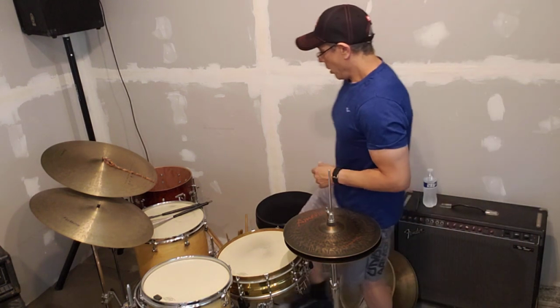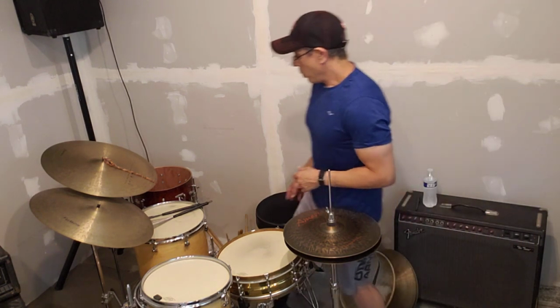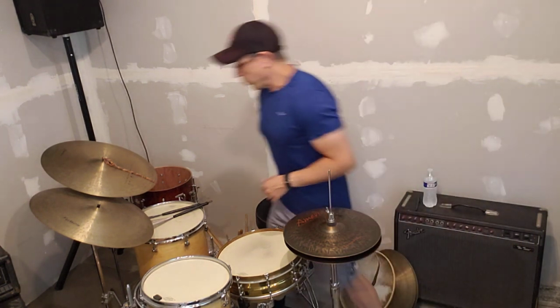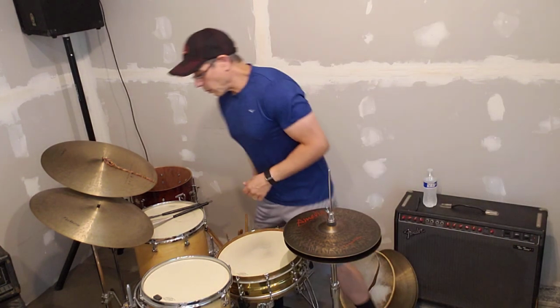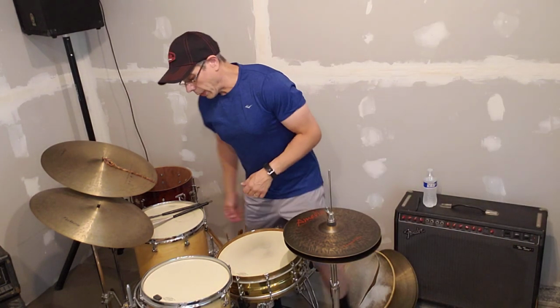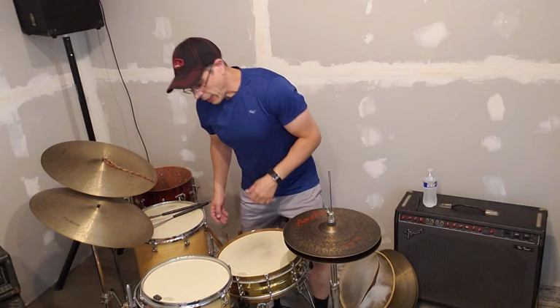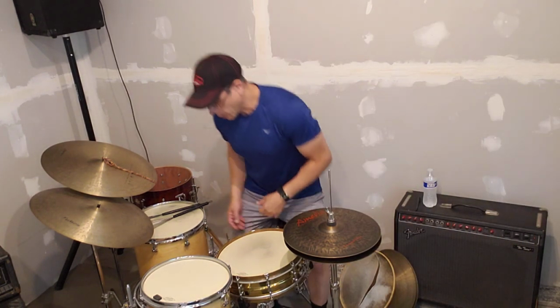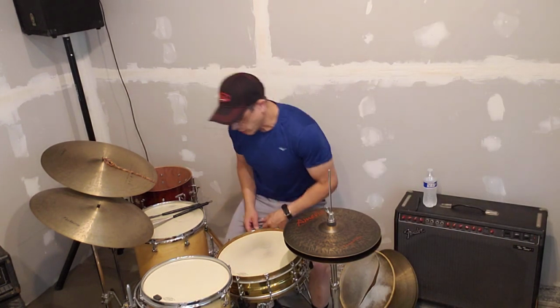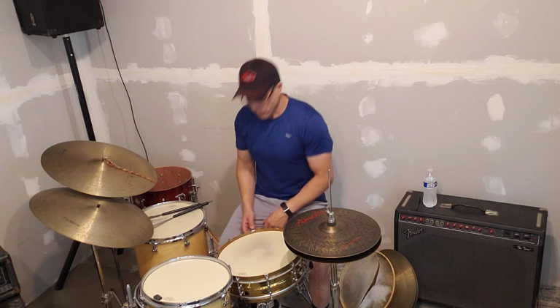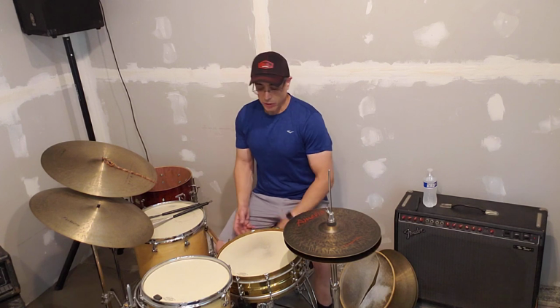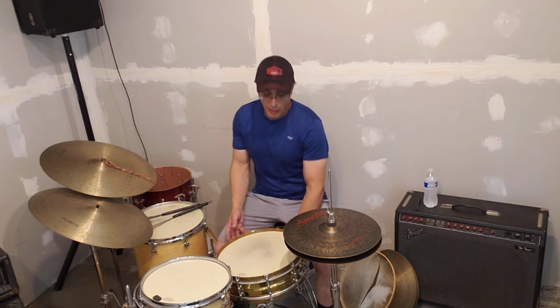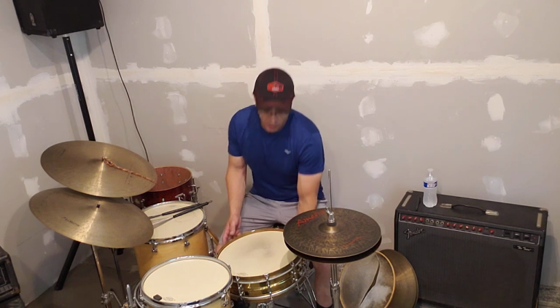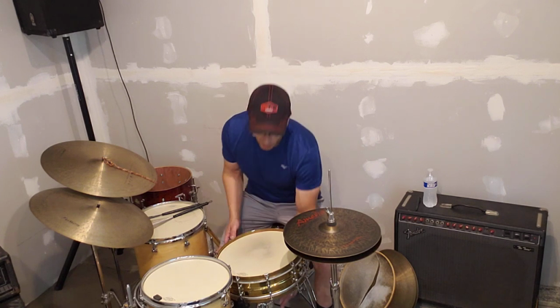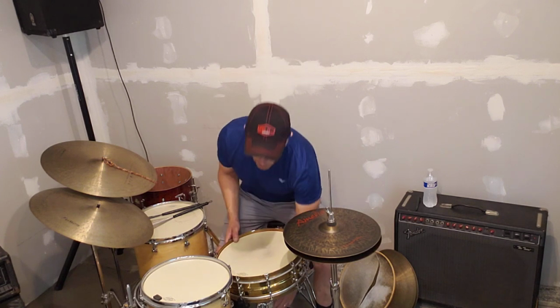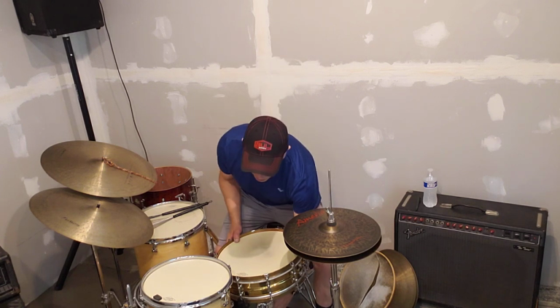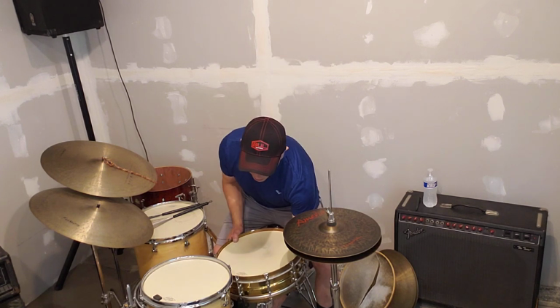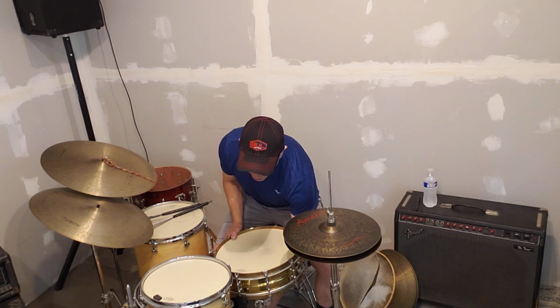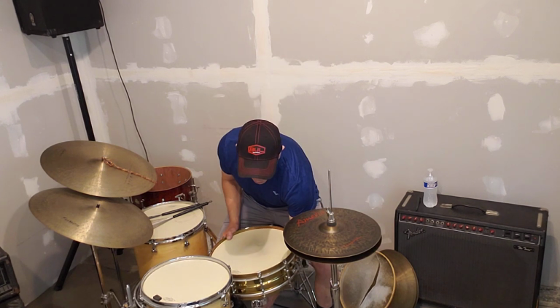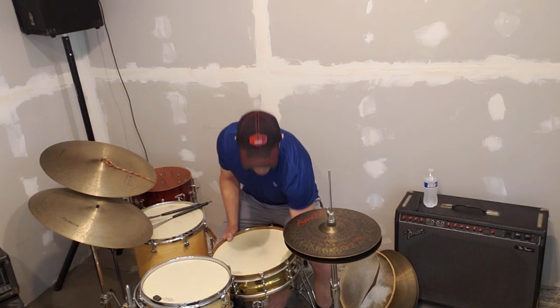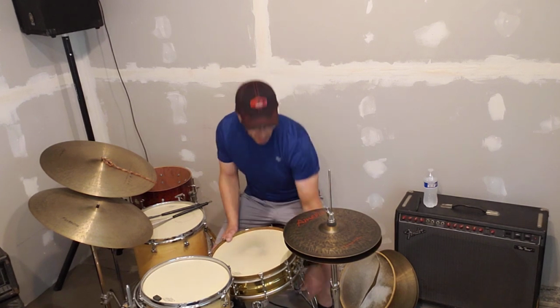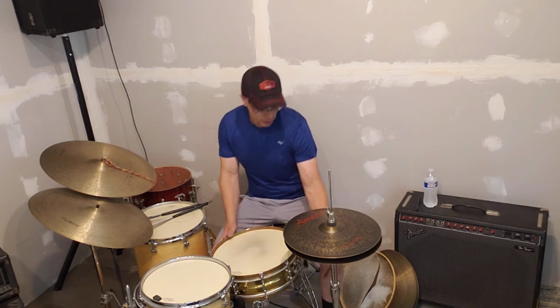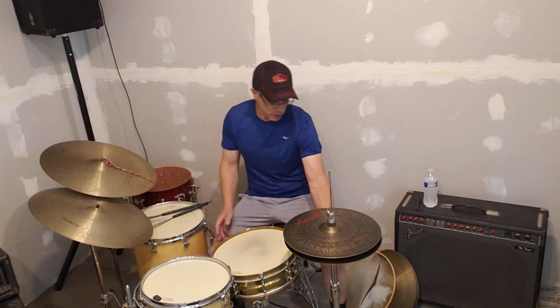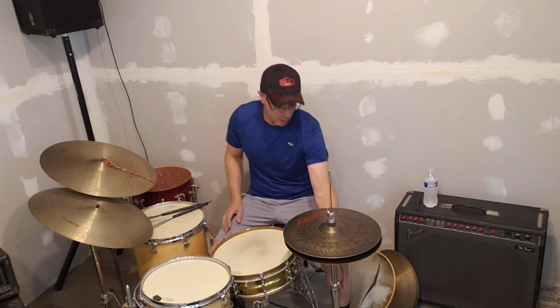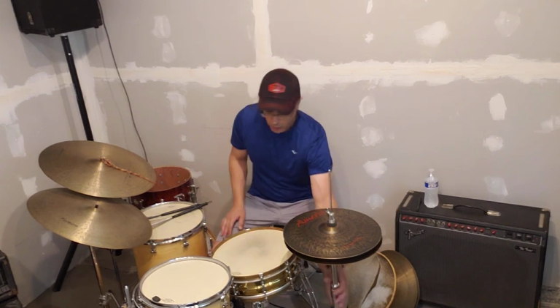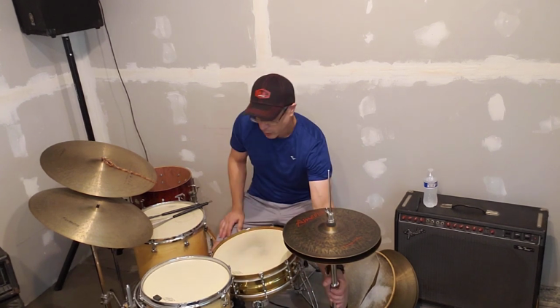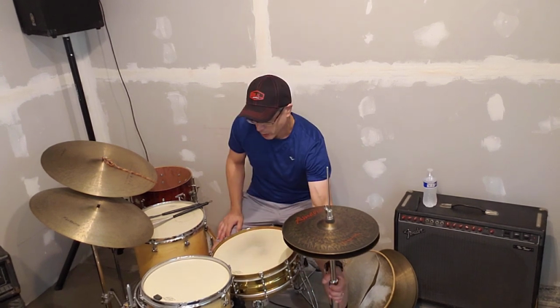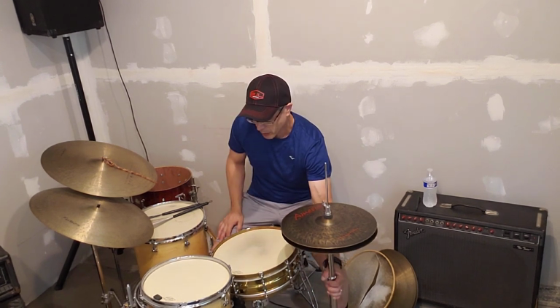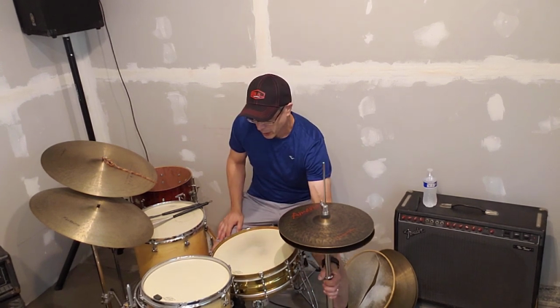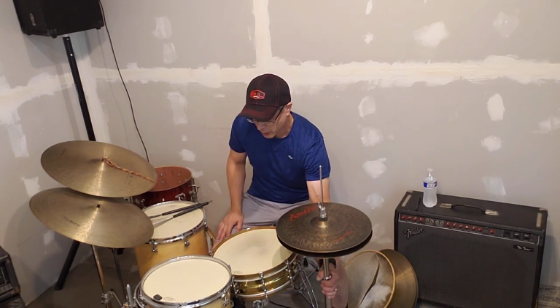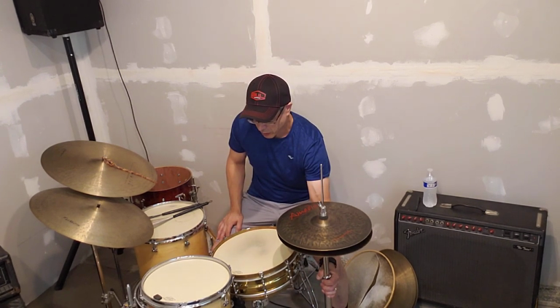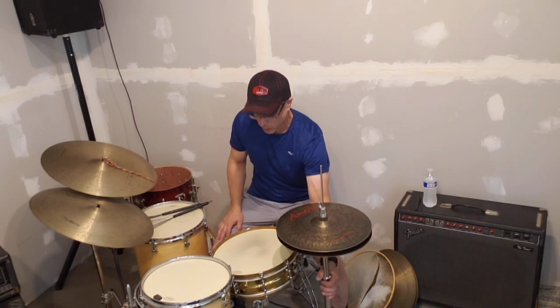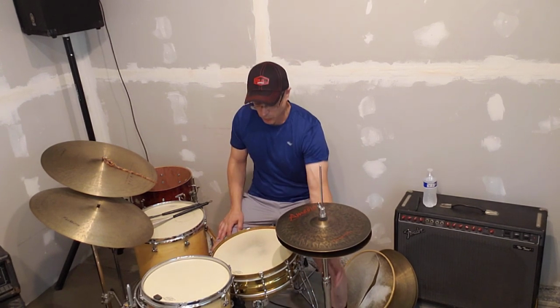Like I had originally said, as far as this series is concerned, I wanted to talk about Amadeus cymbals.